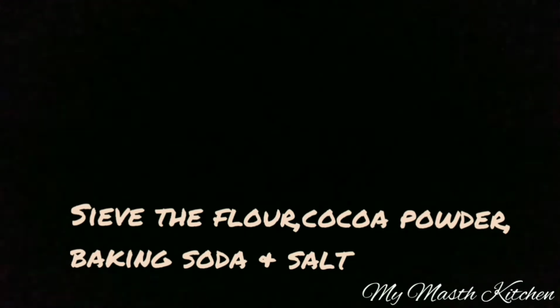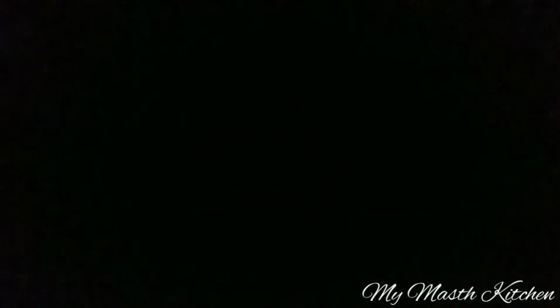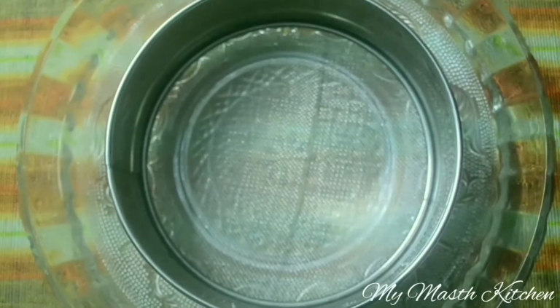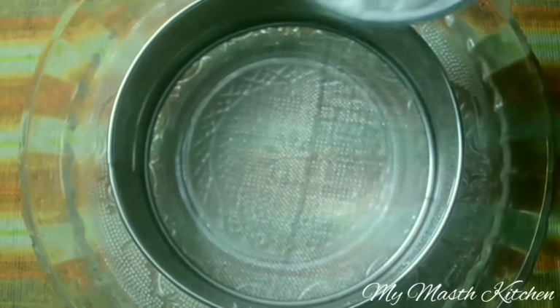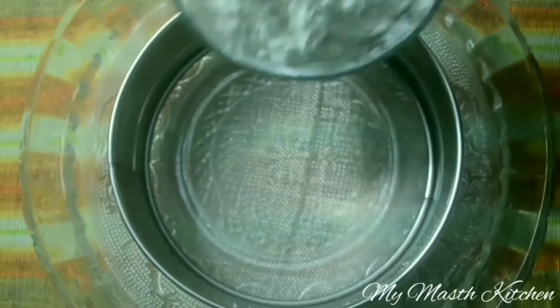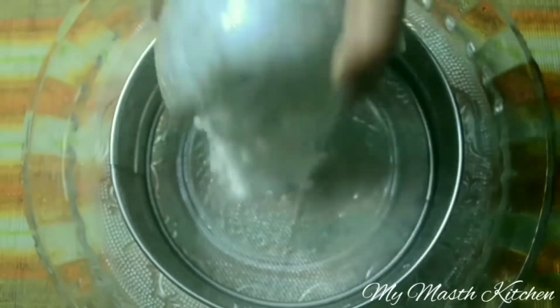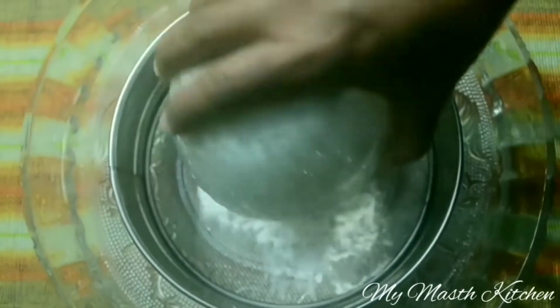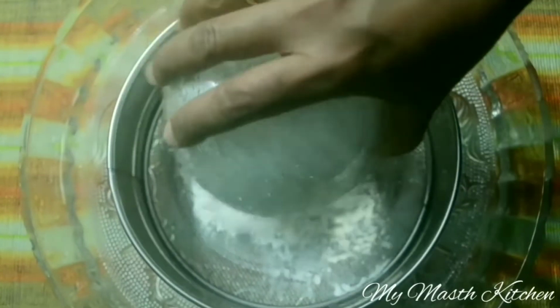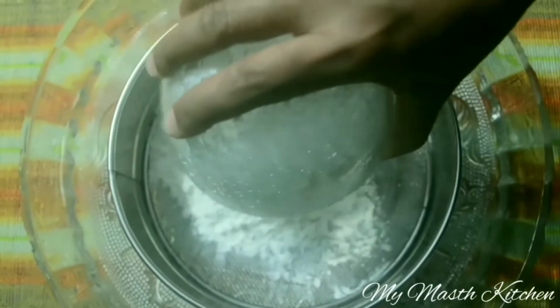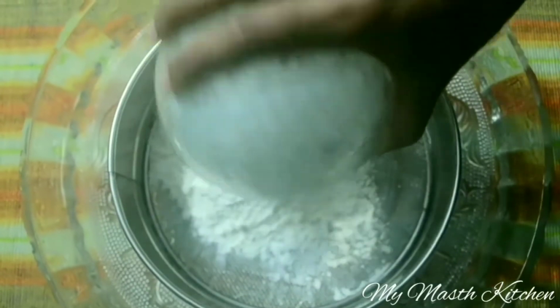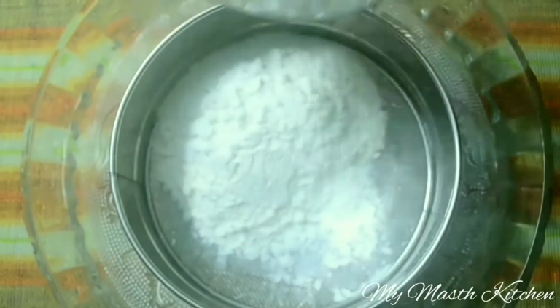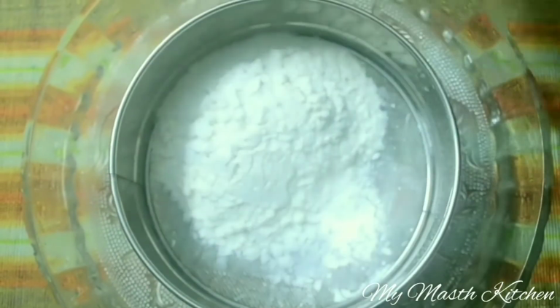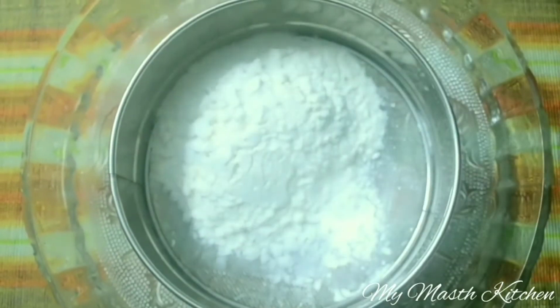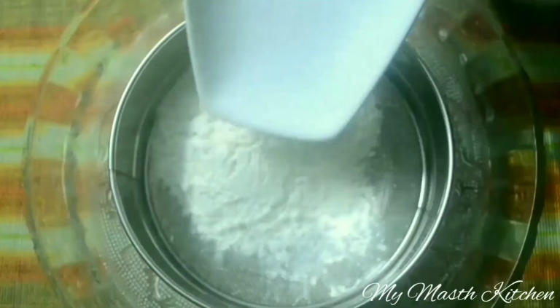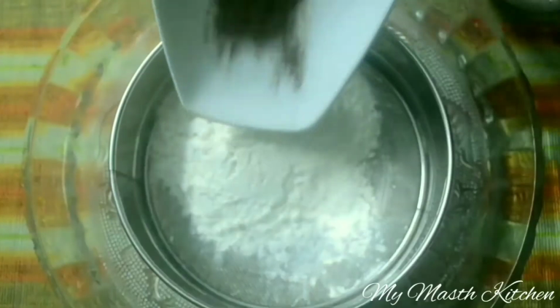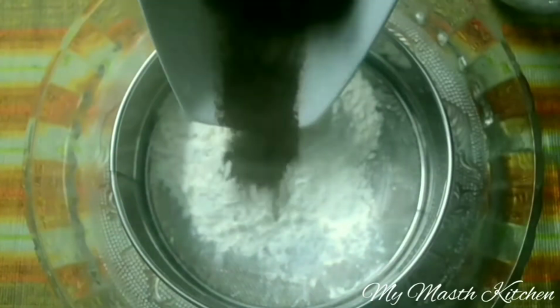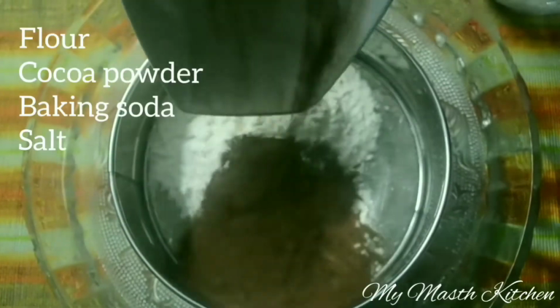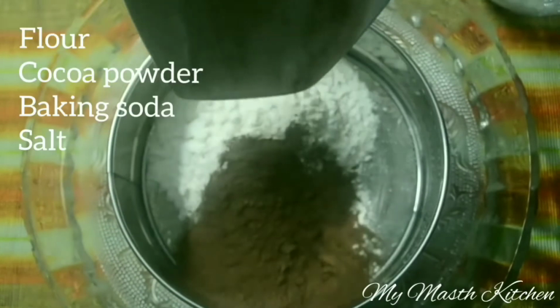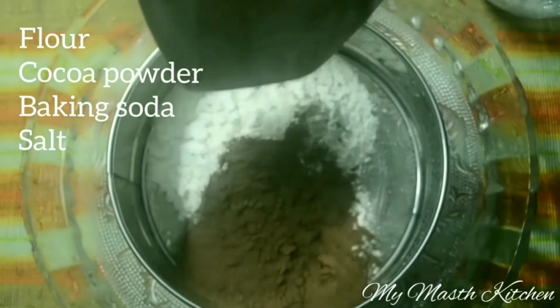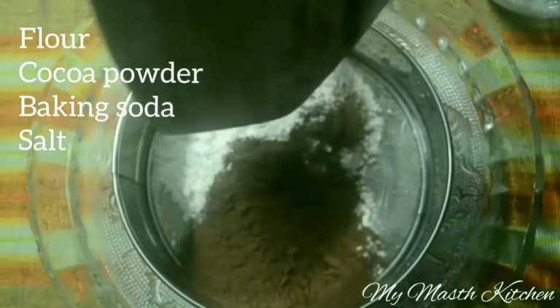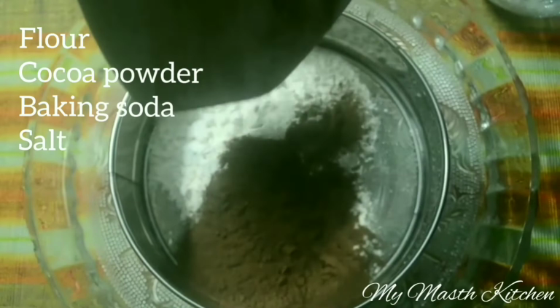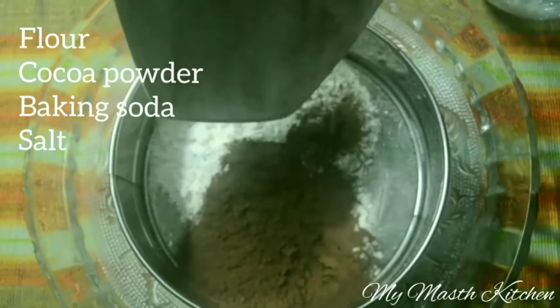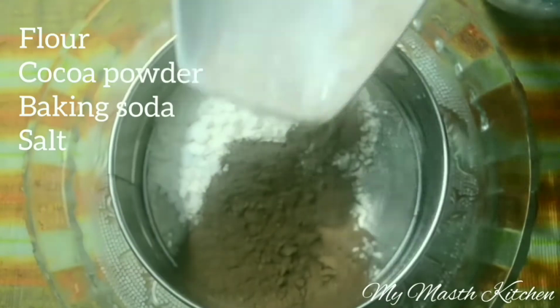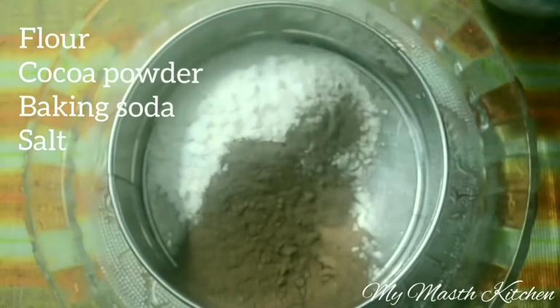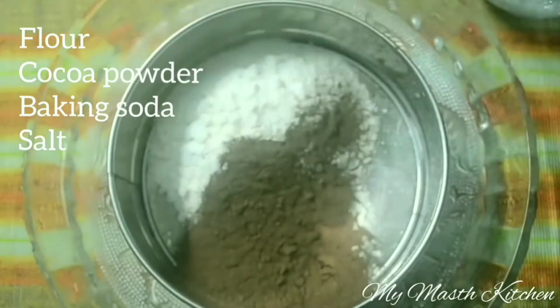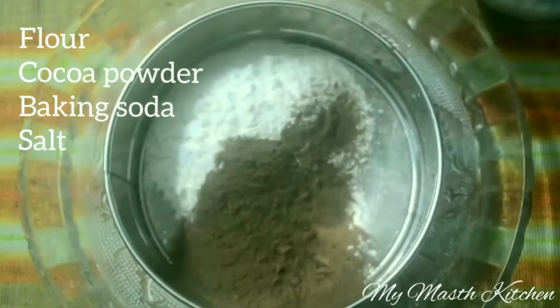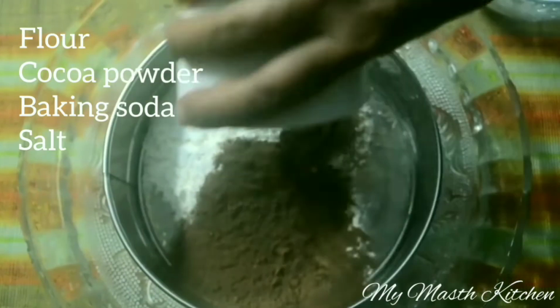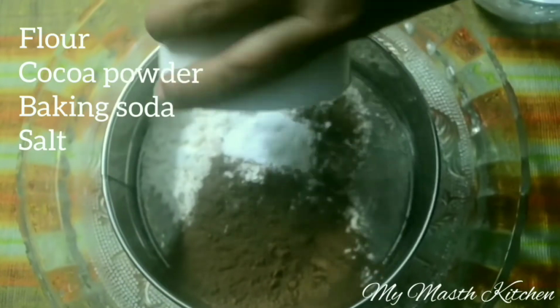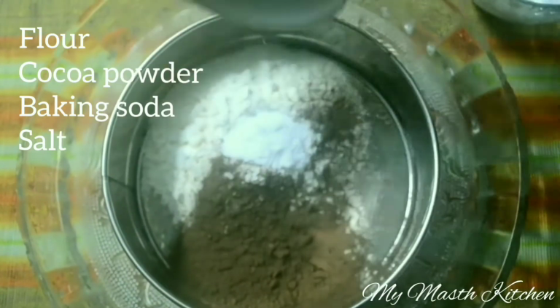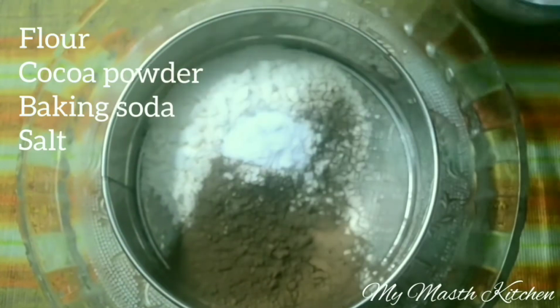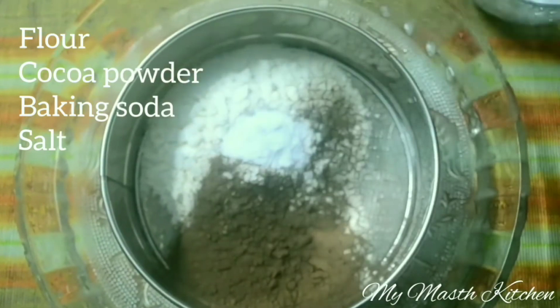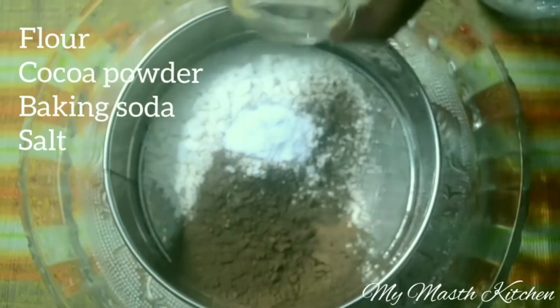Sieve the flour, cocoa powder, baking soda, and salt.